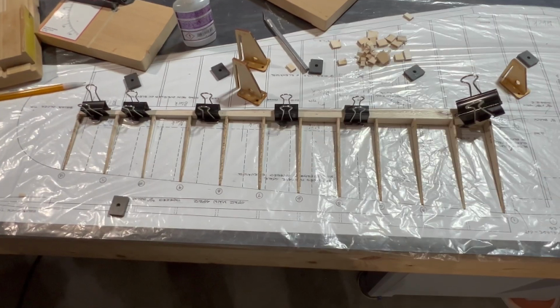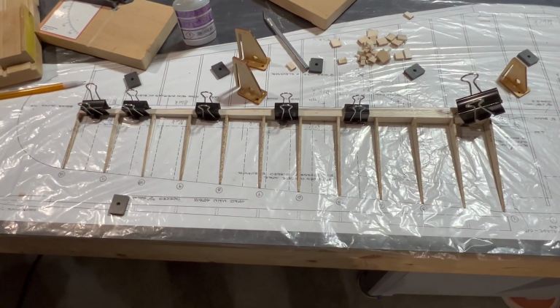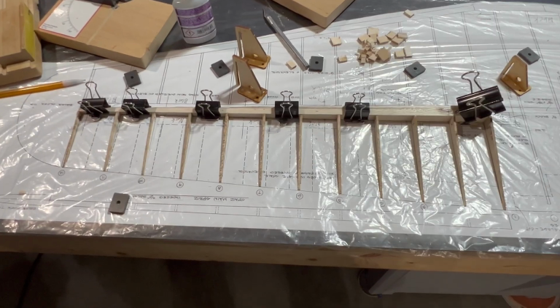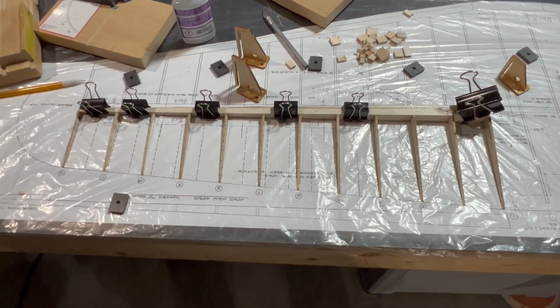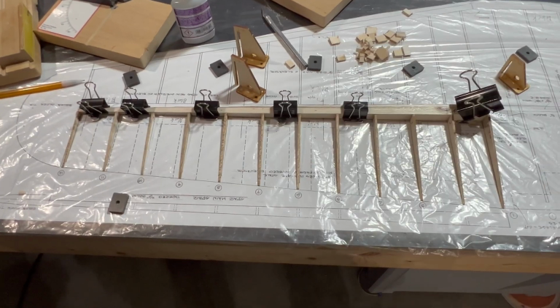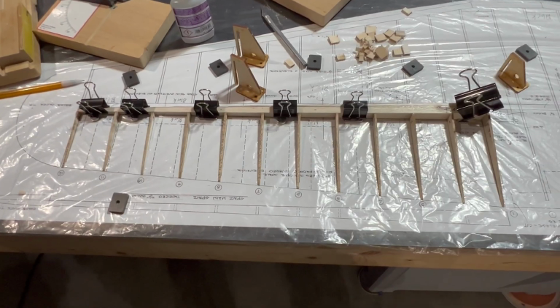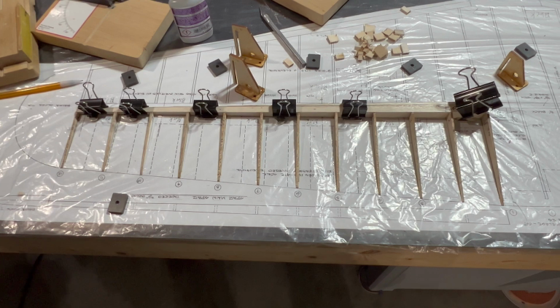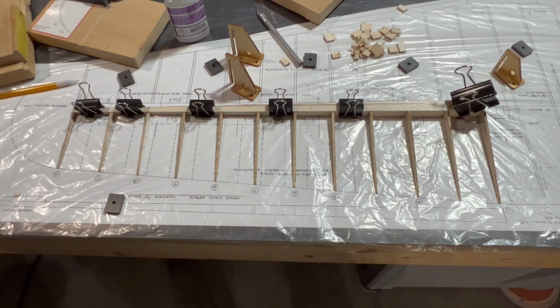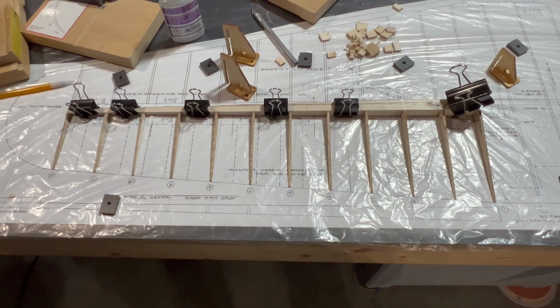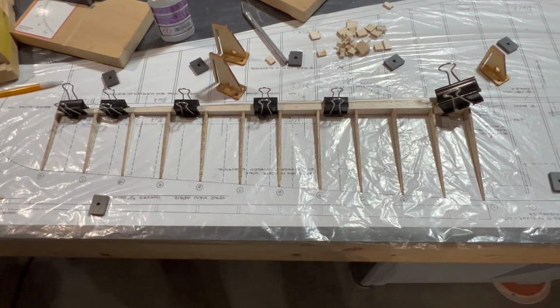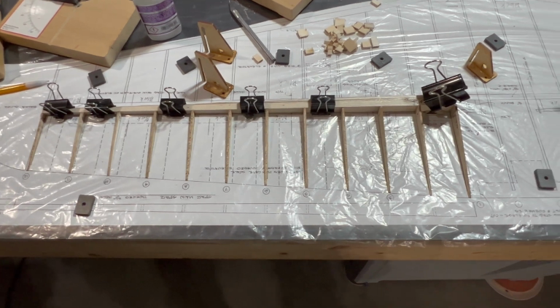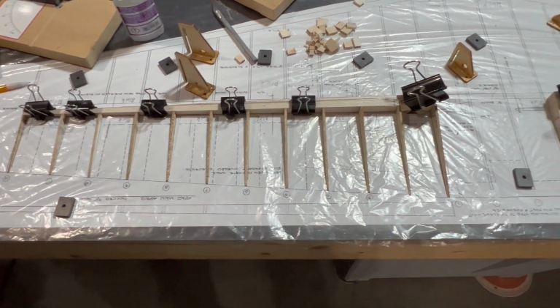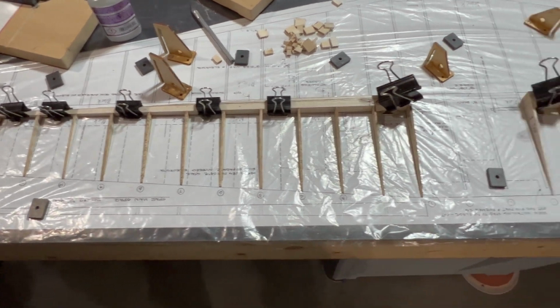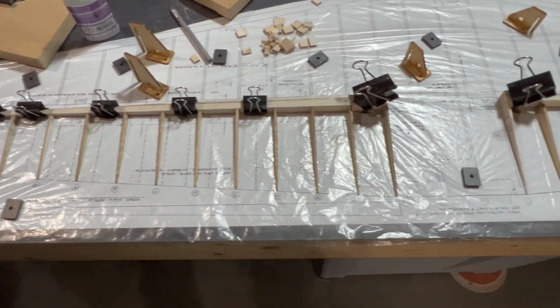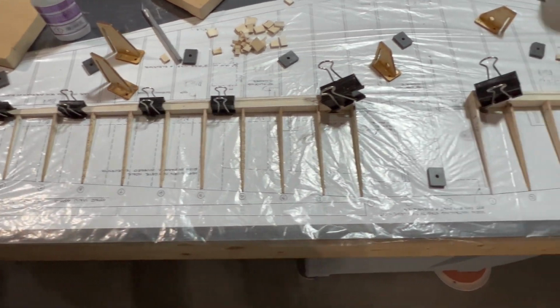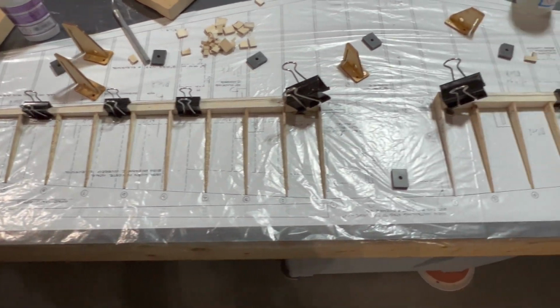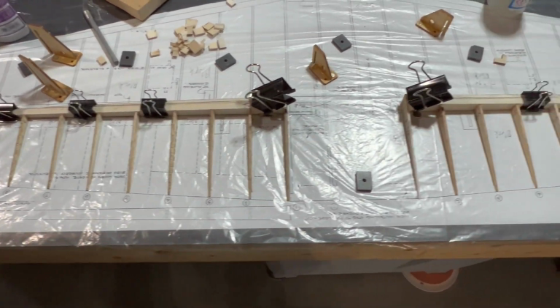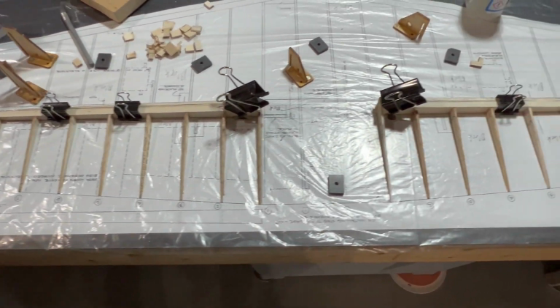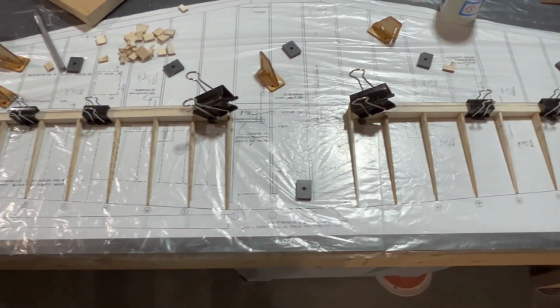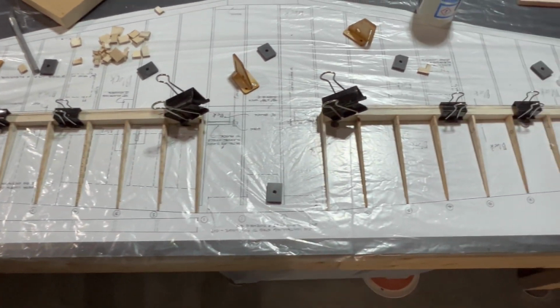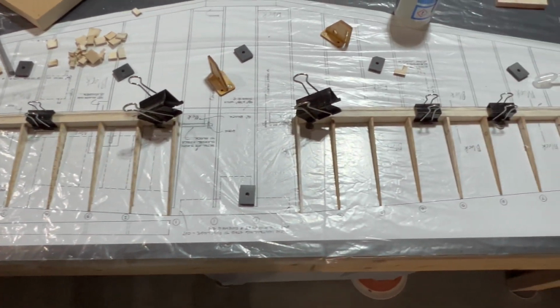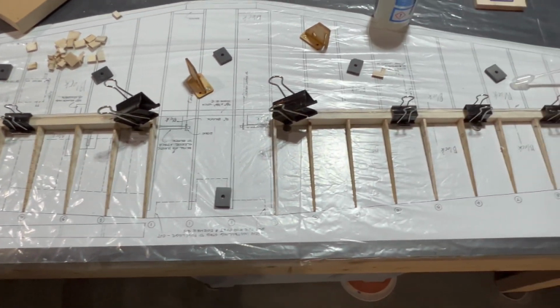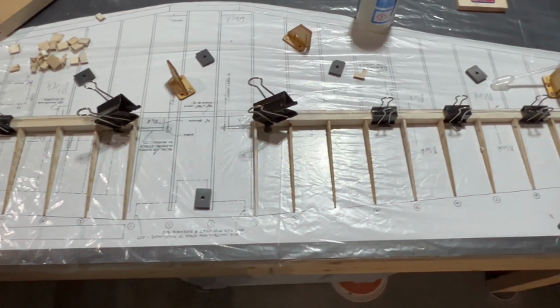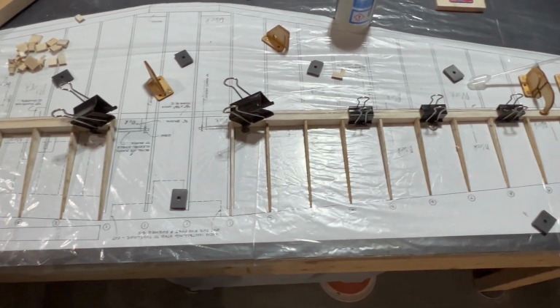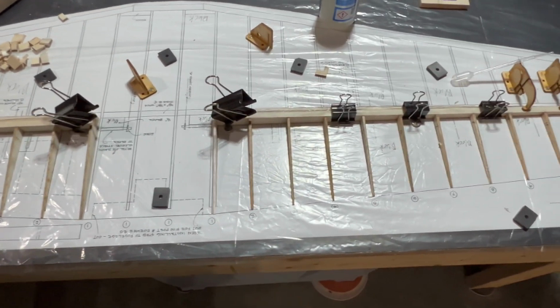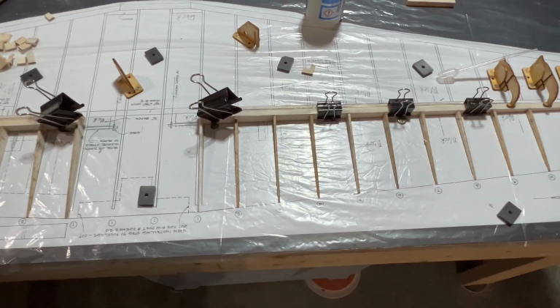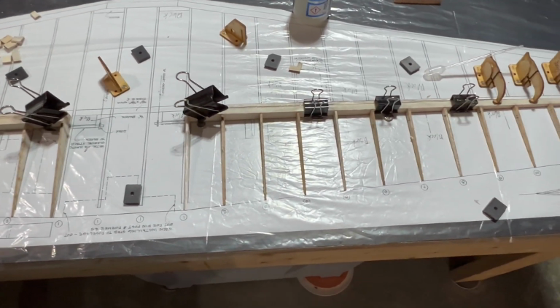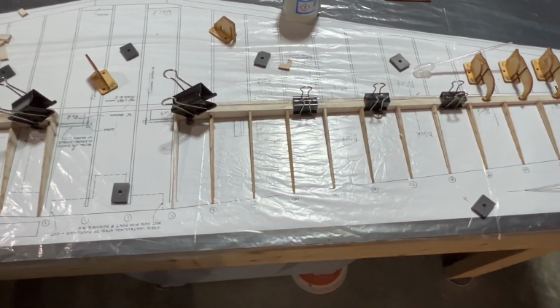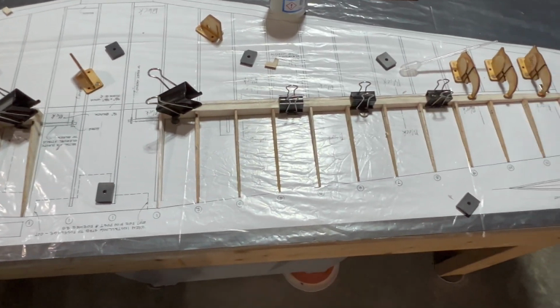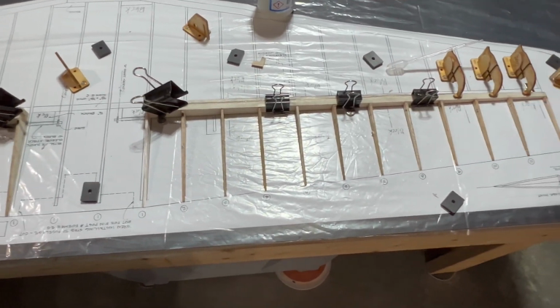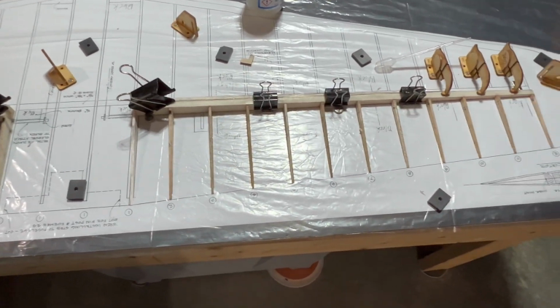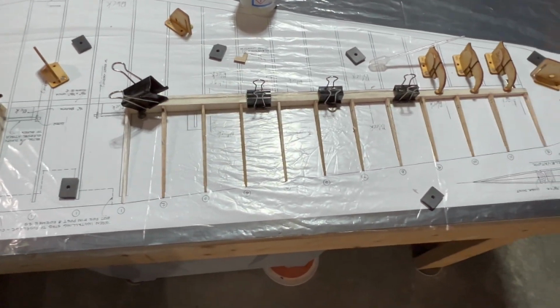Our ribs are in place for both of our elevator halves, so let's begin sheeting.